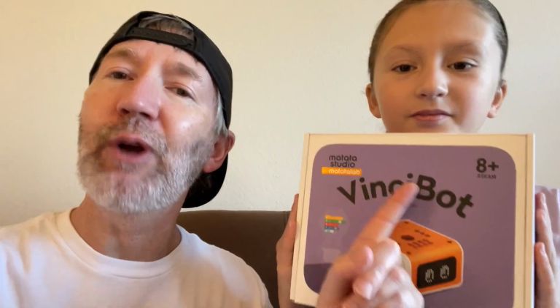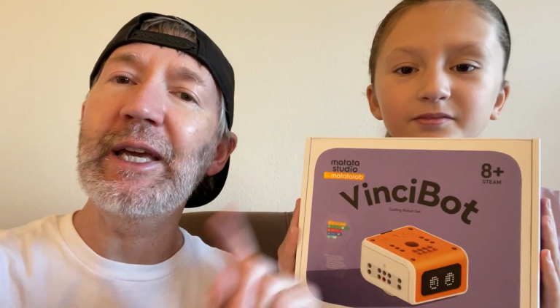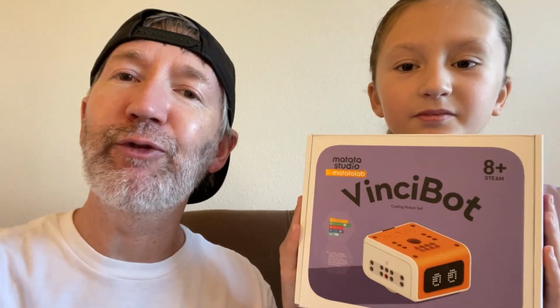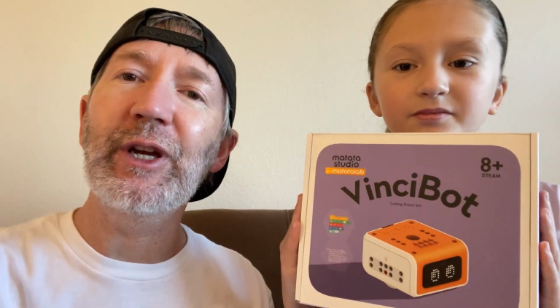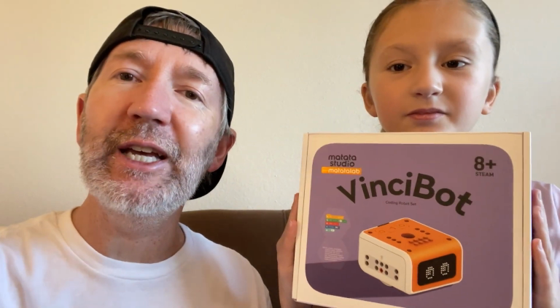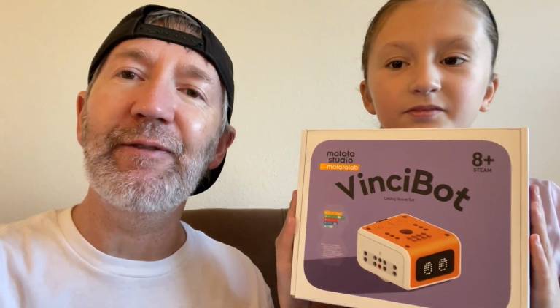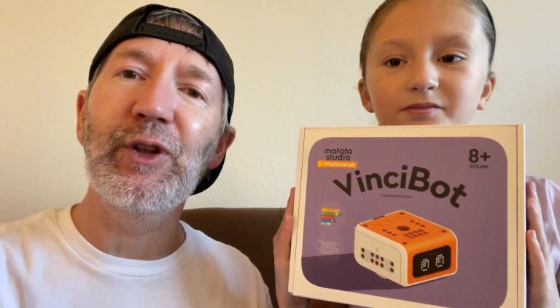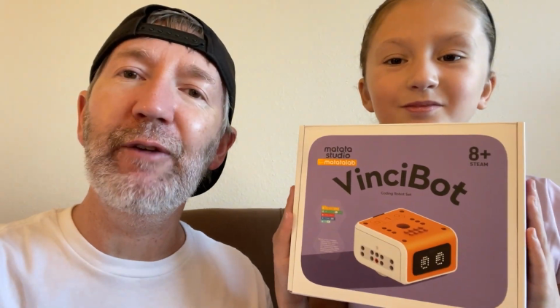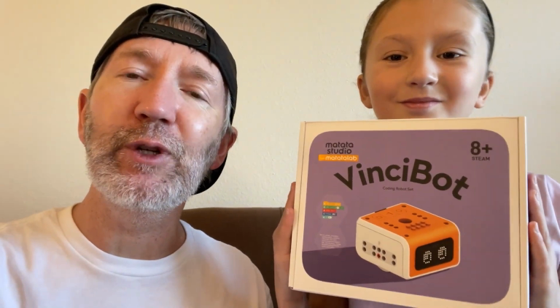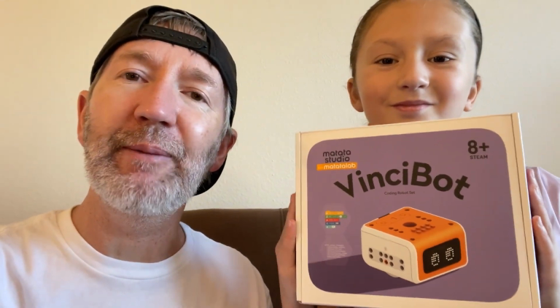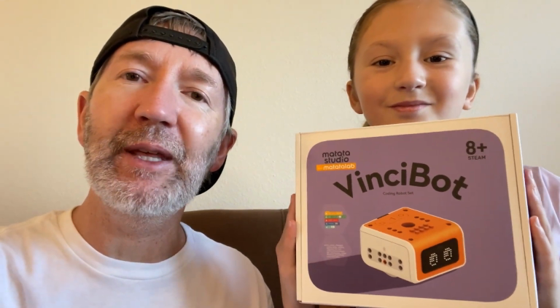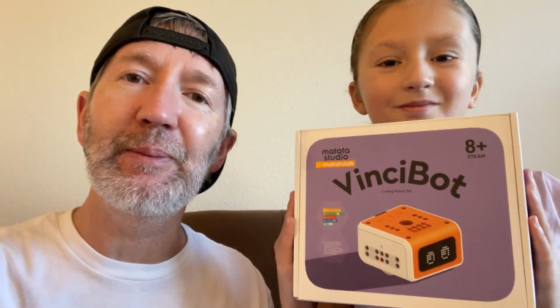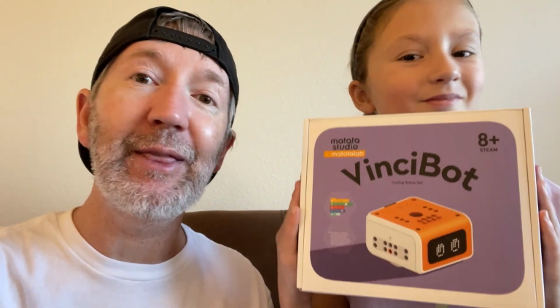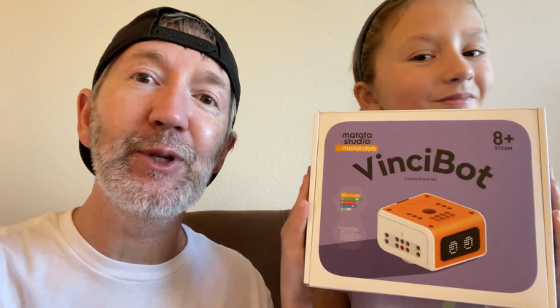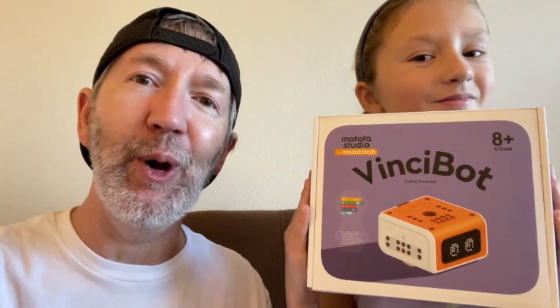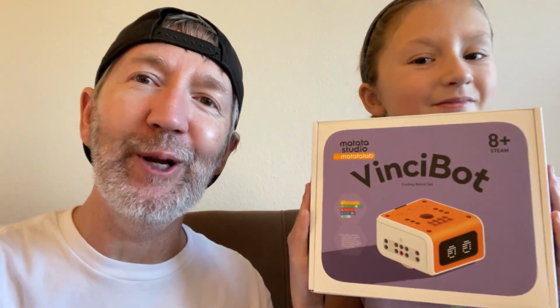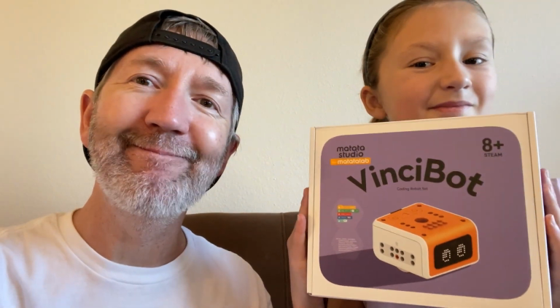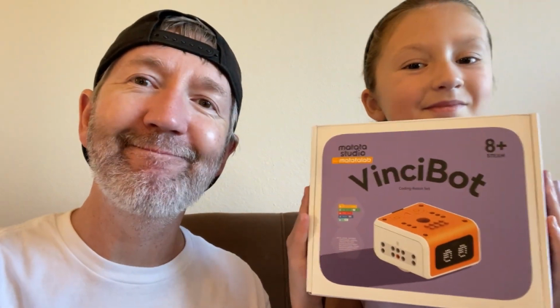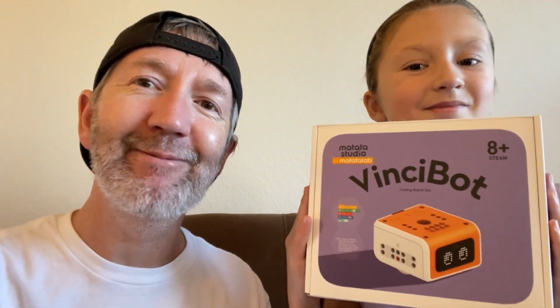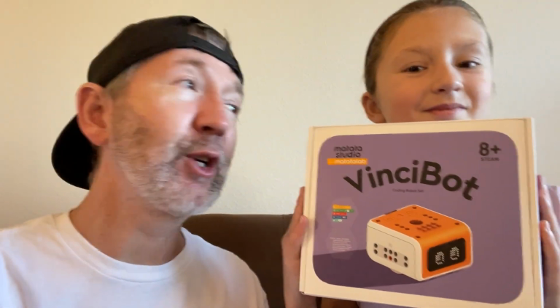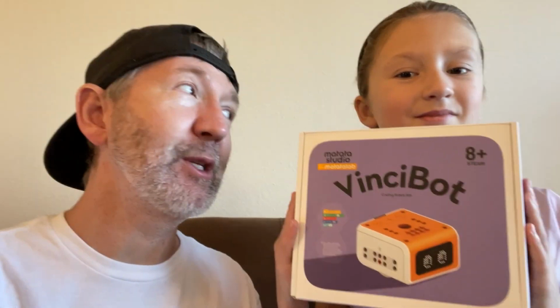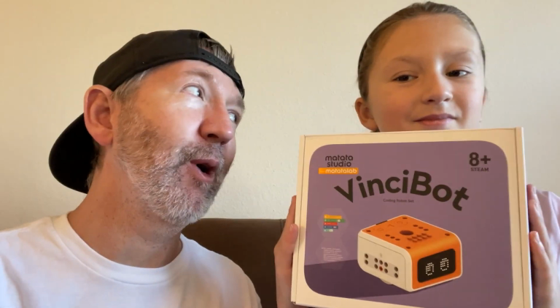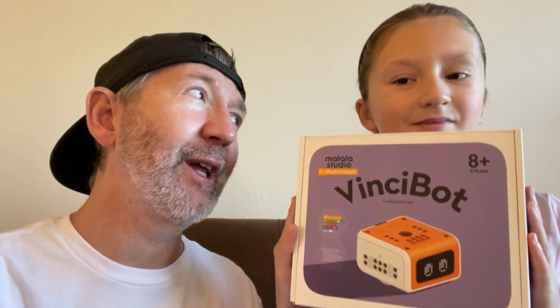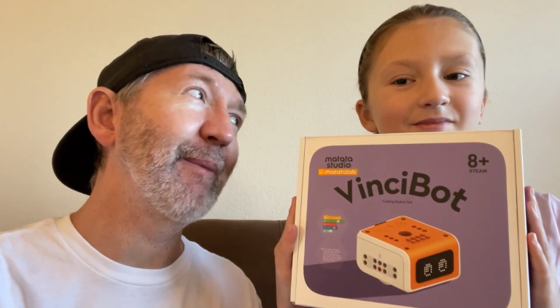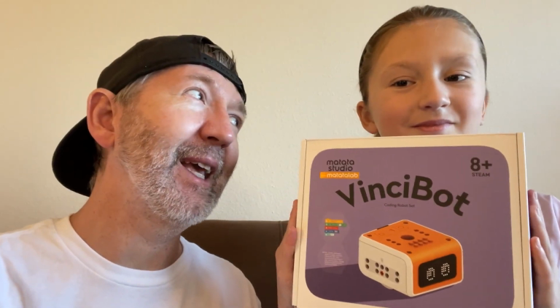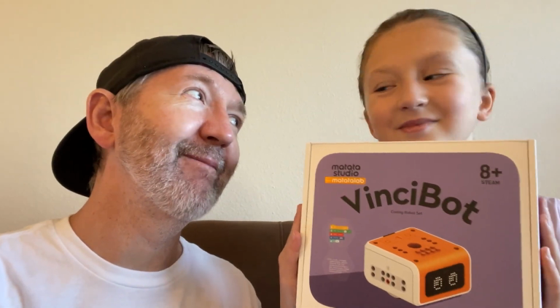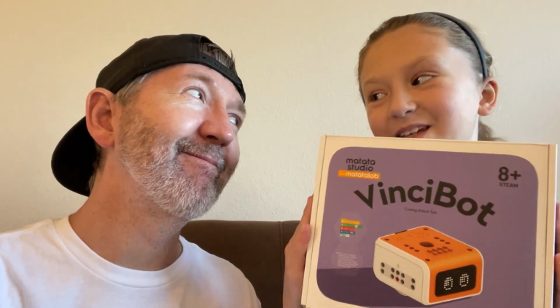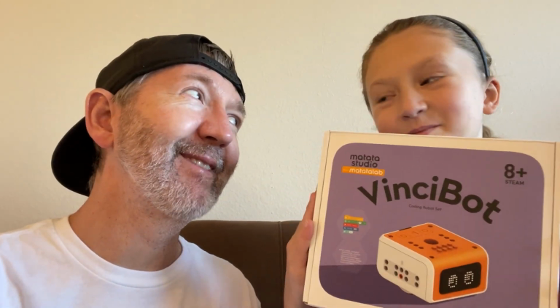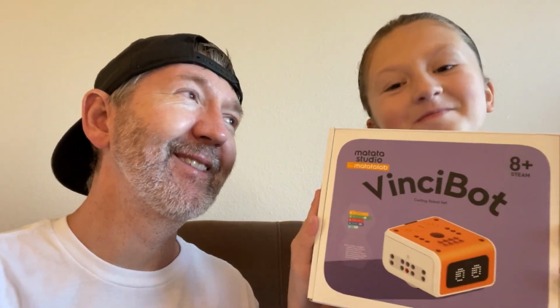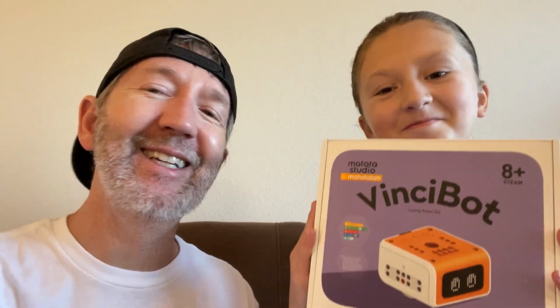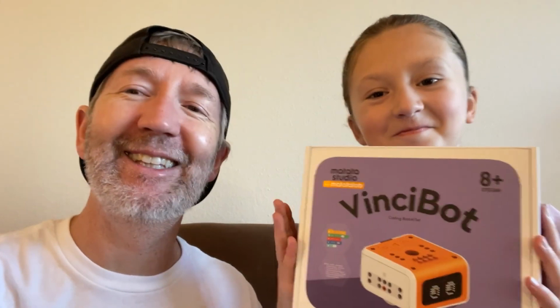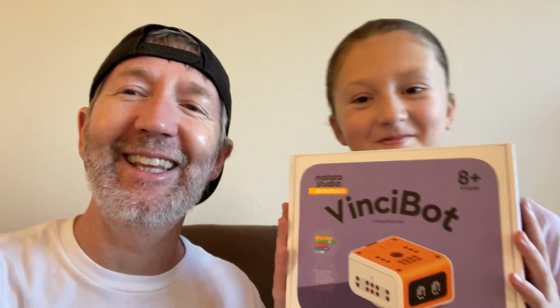This is pretty cool — great gift for your kids if you're looking for something to make them smarter. You're going to be smarter now, Maddie.